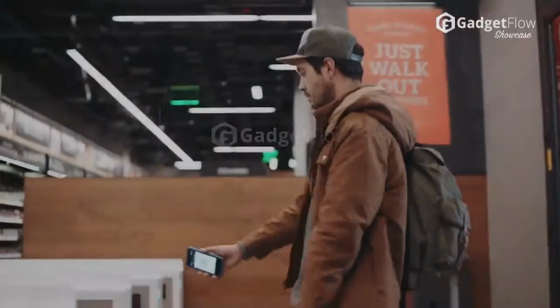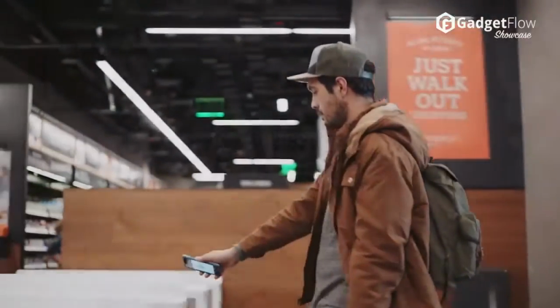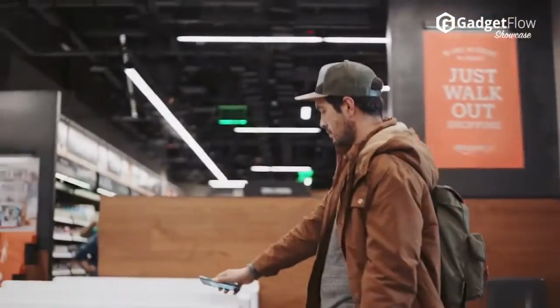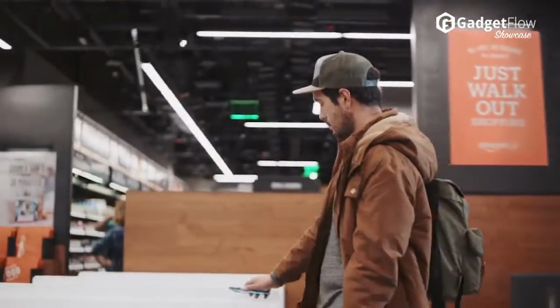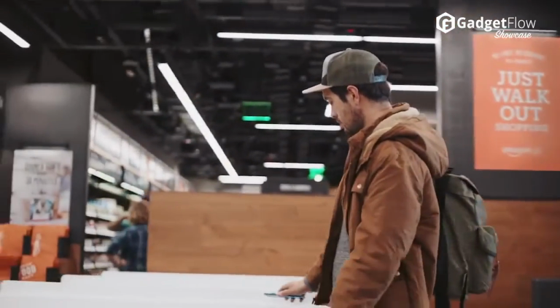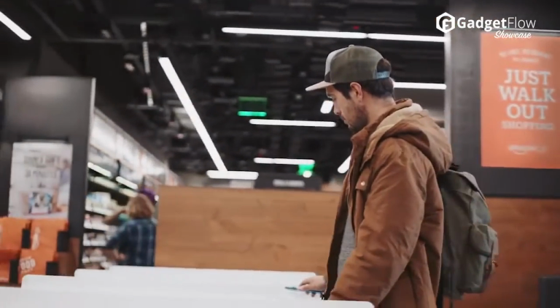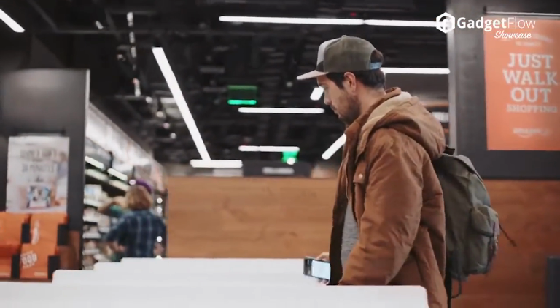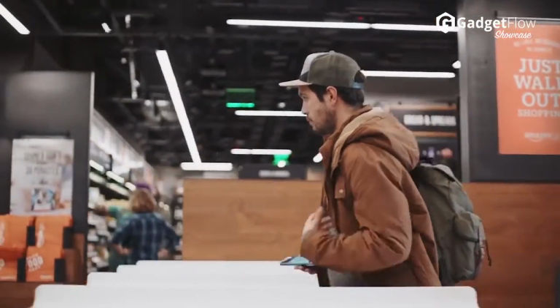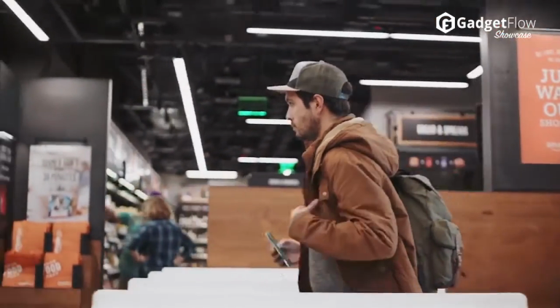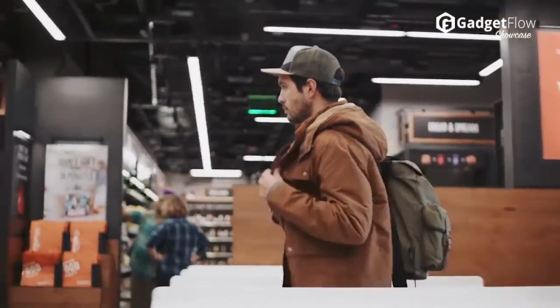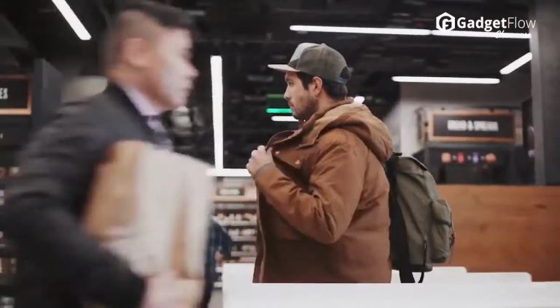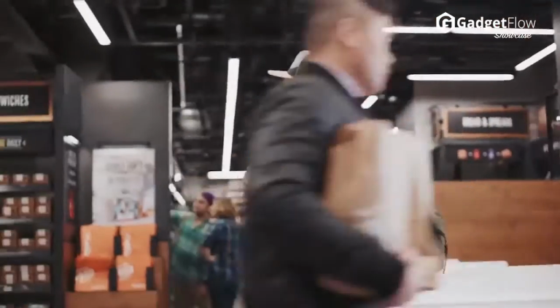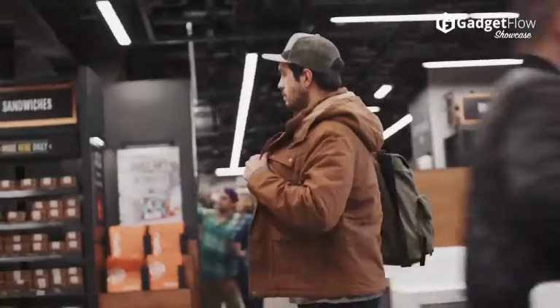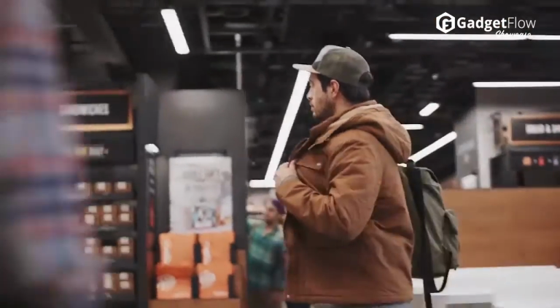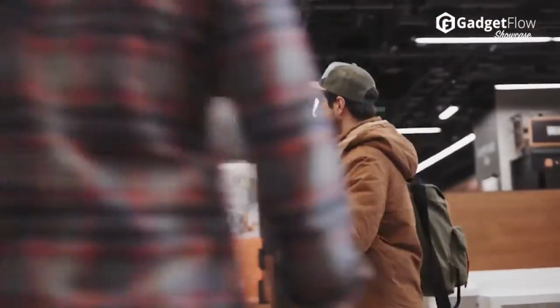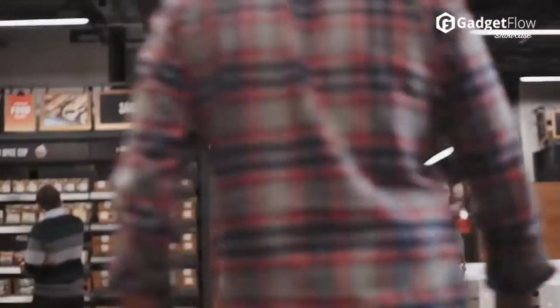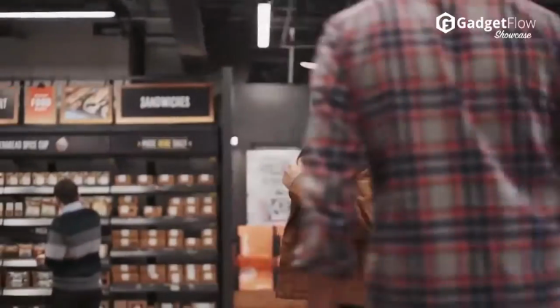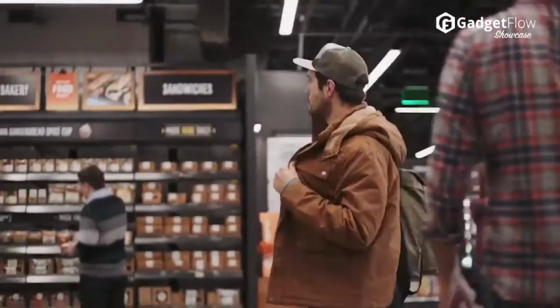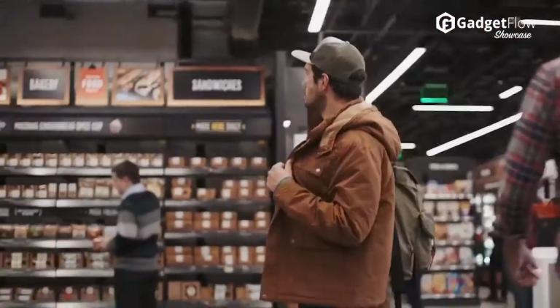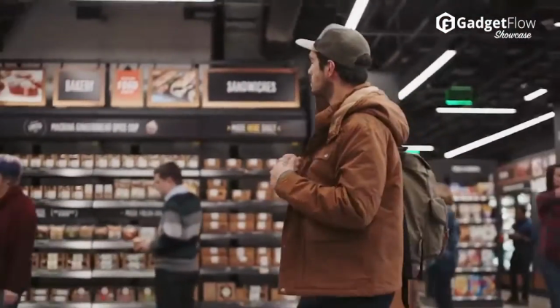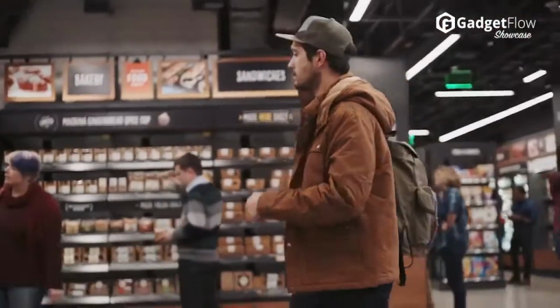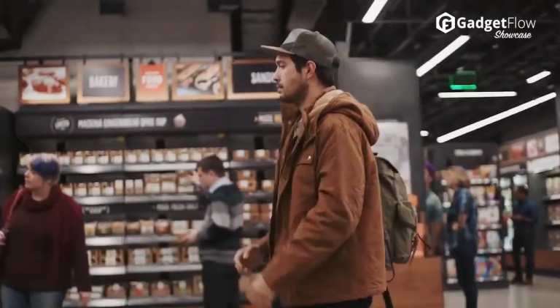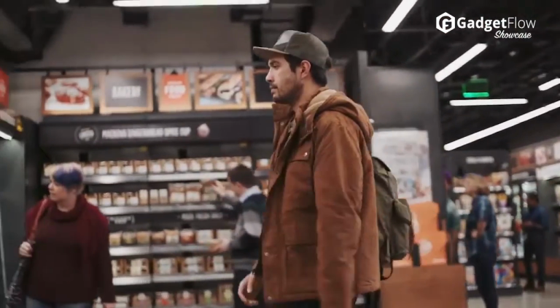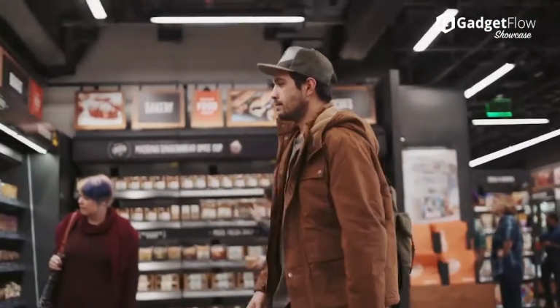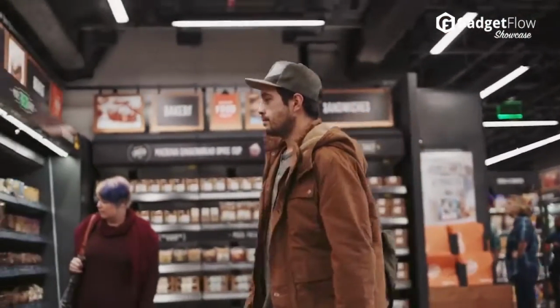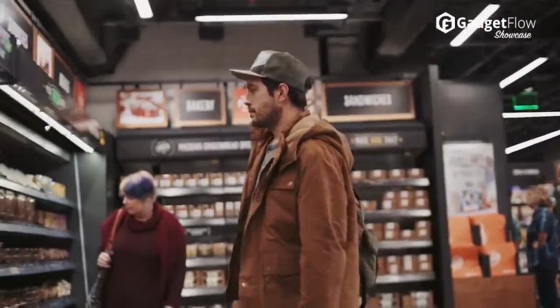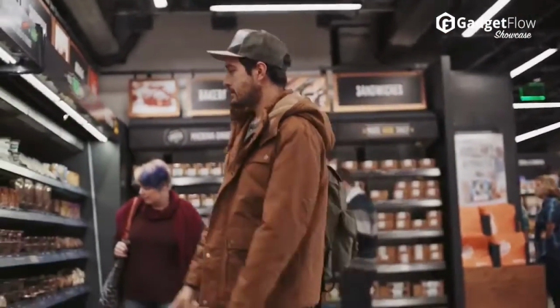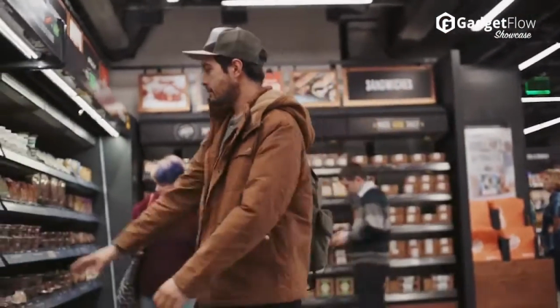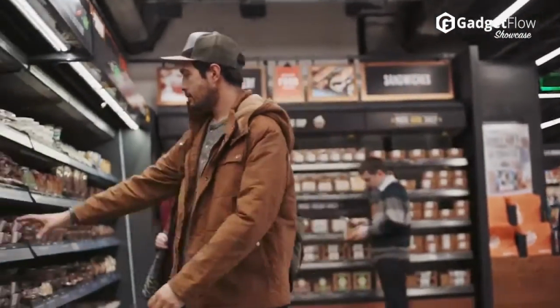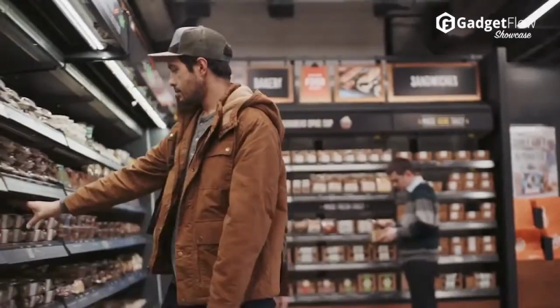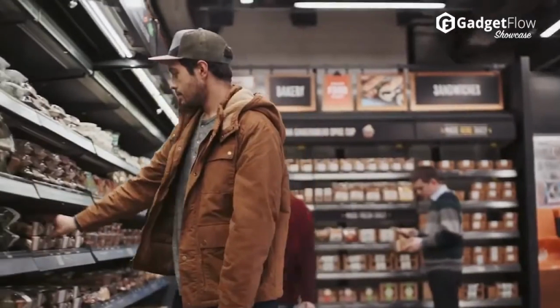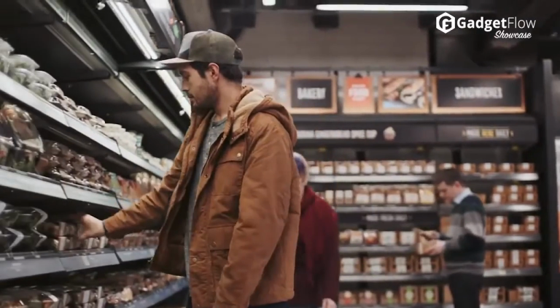Hi there, this is Wes with The Gadget Flow and today we are showcasing the Amazon Go Store.